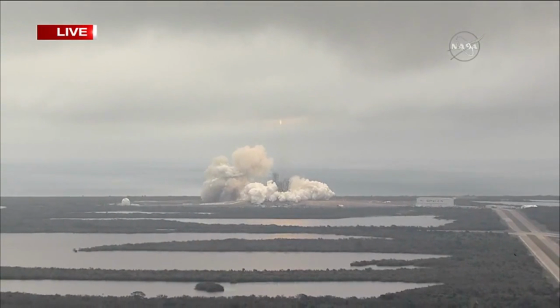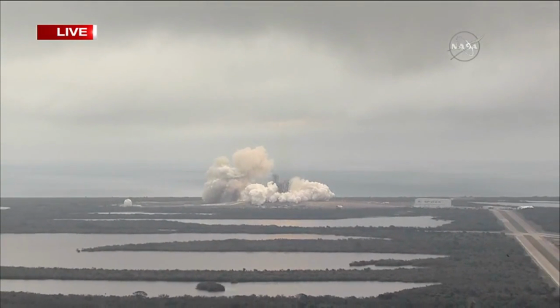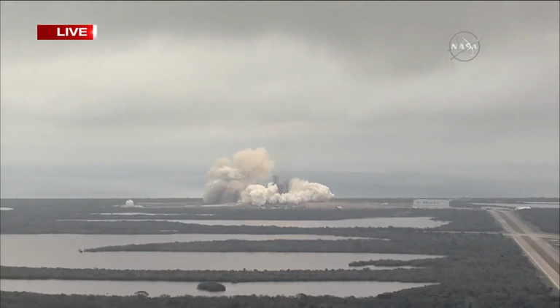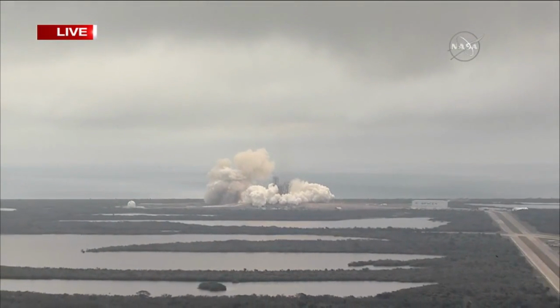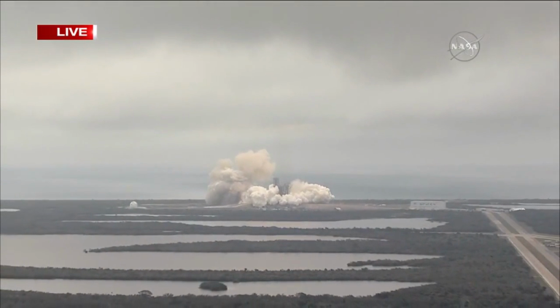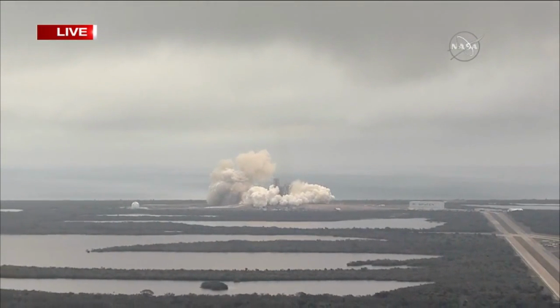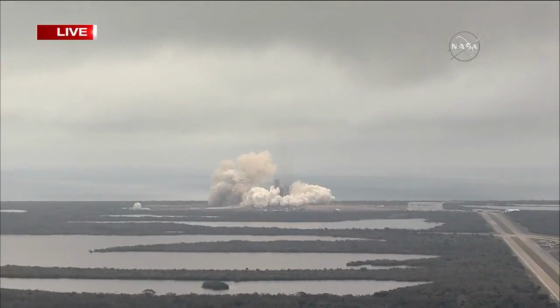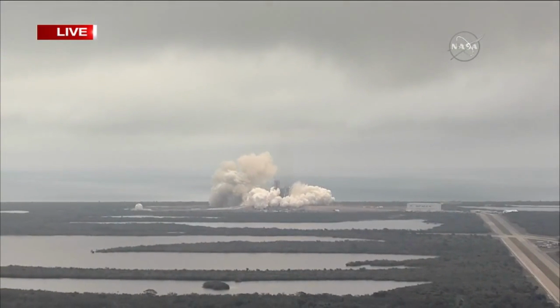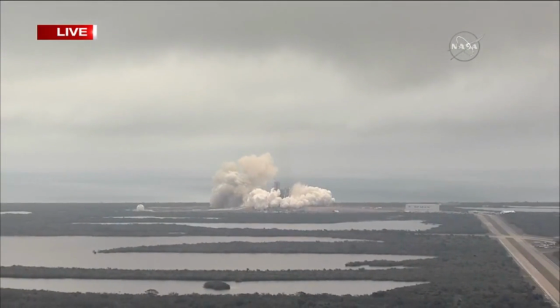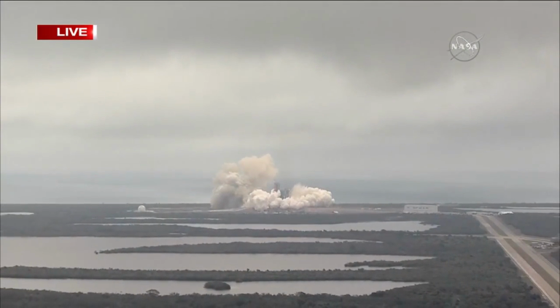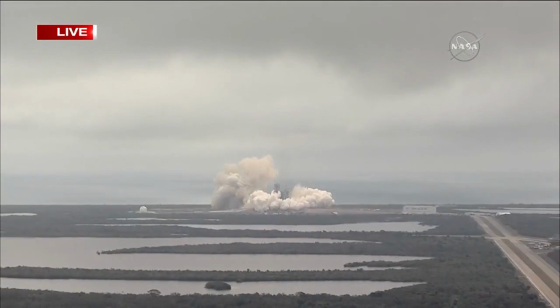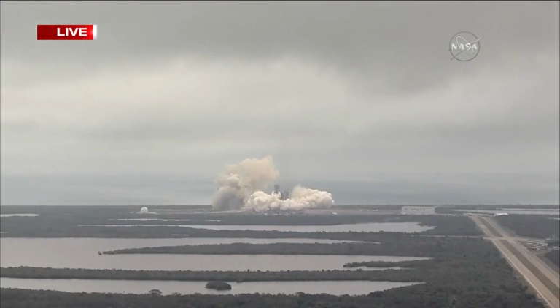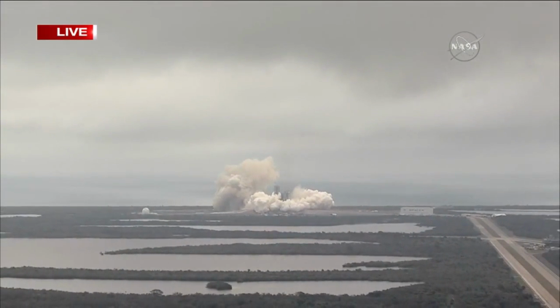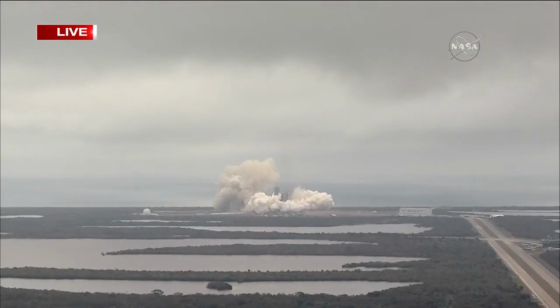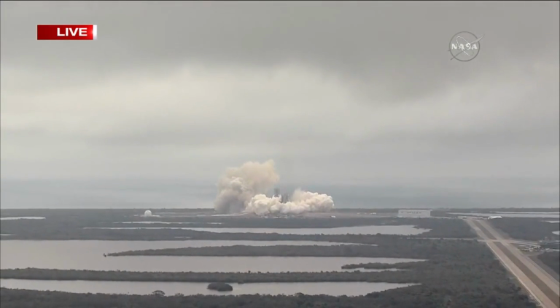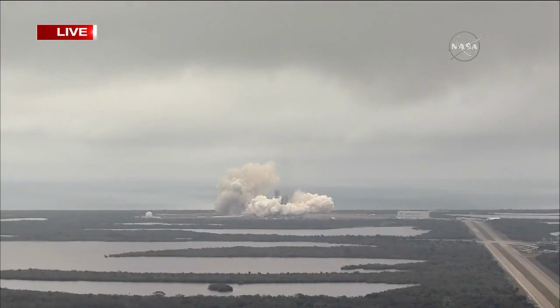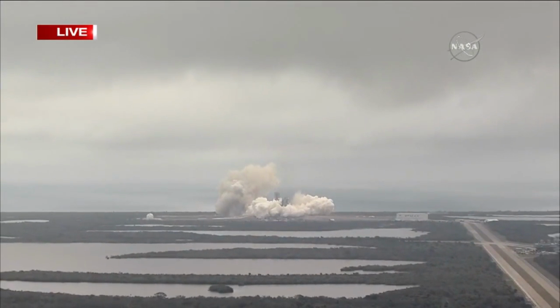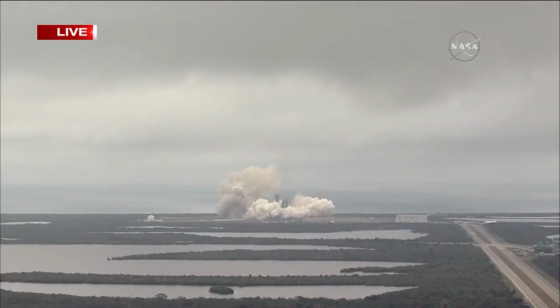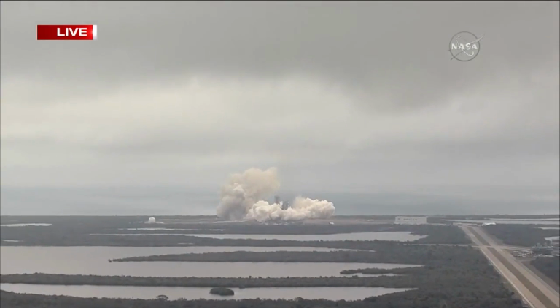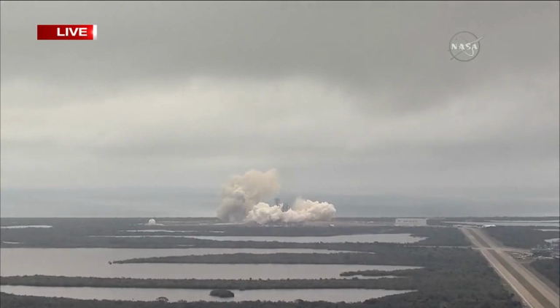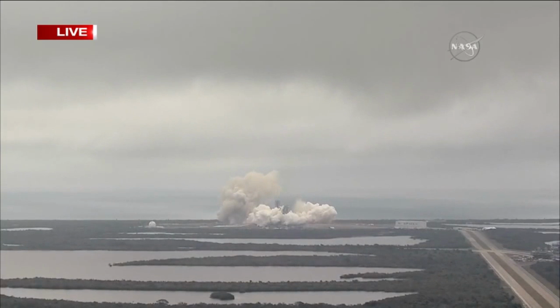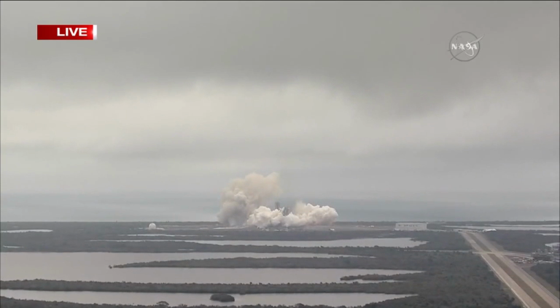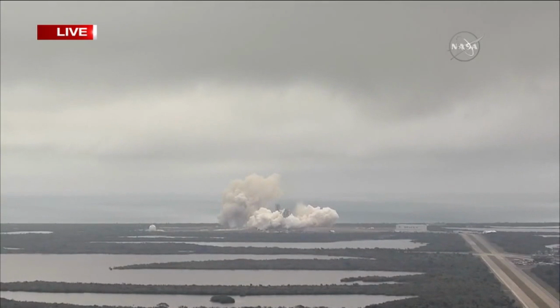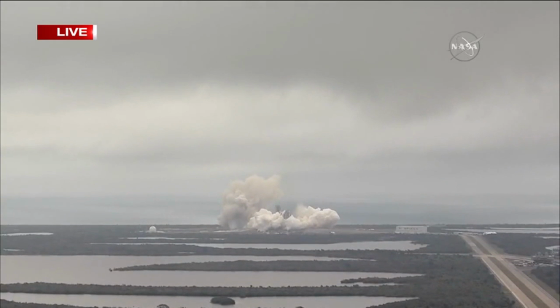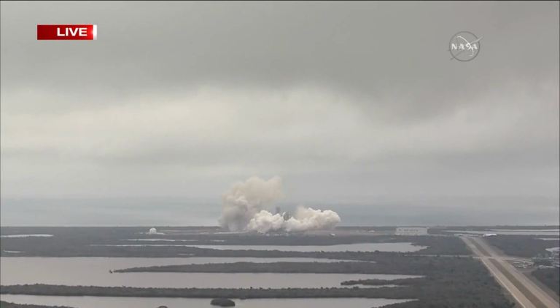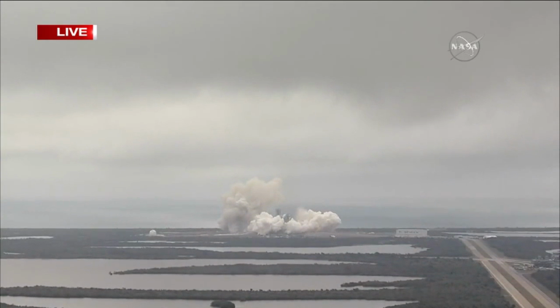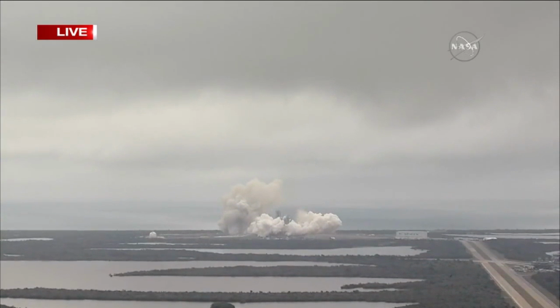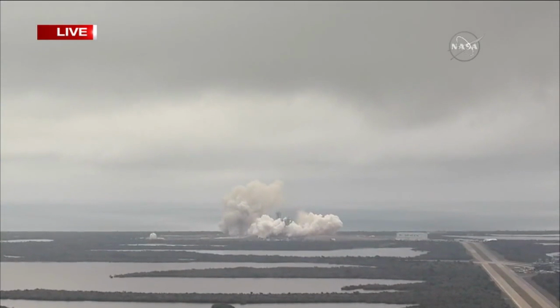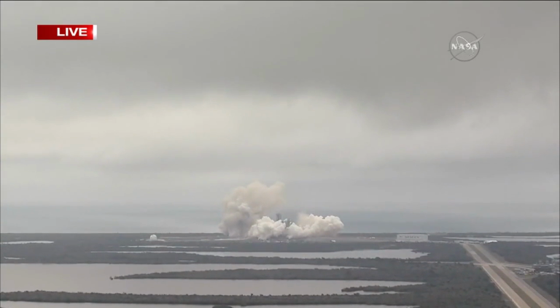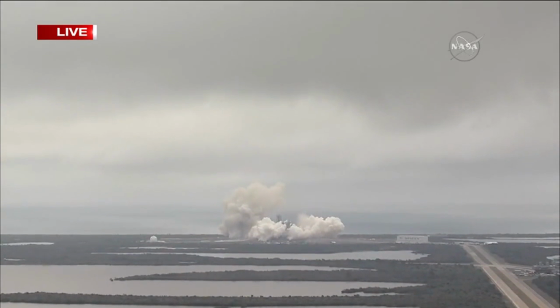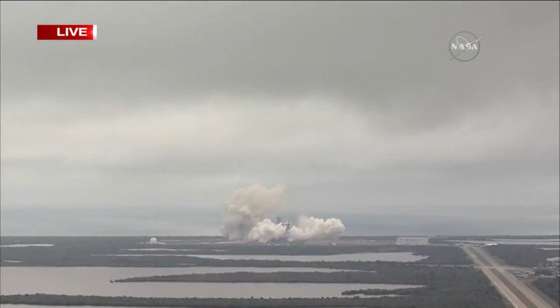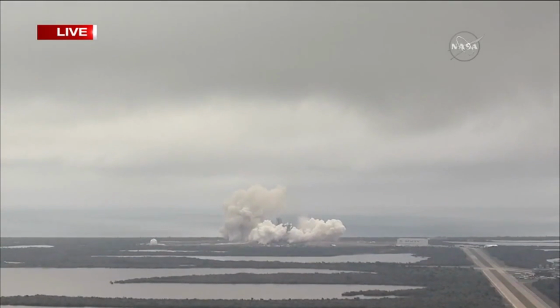Pad operations on pad 39A. Copy, will go. Stage 1 propulsion phenomenal.